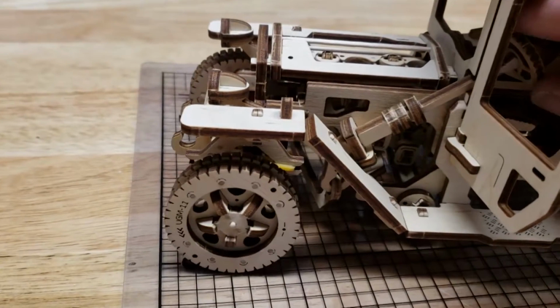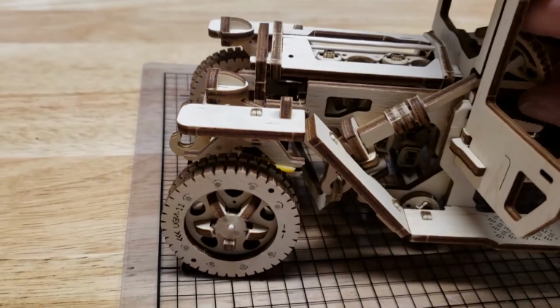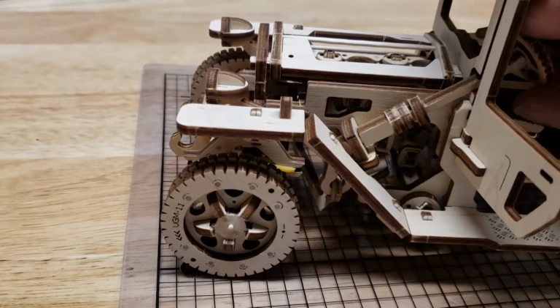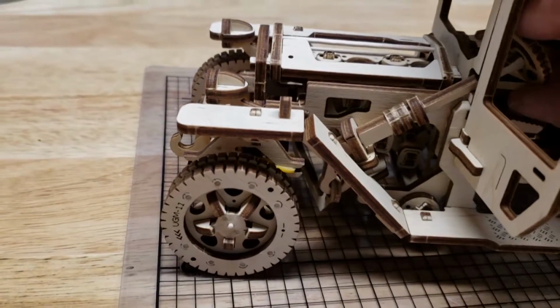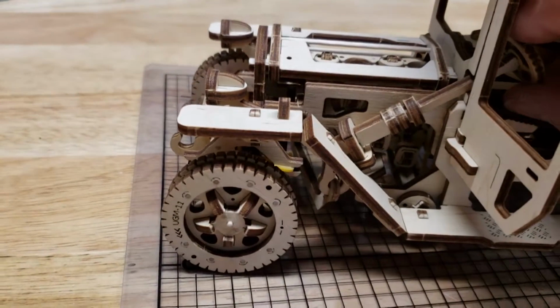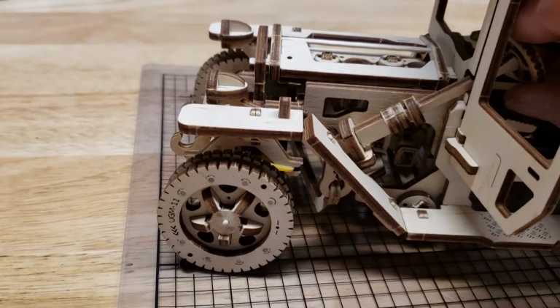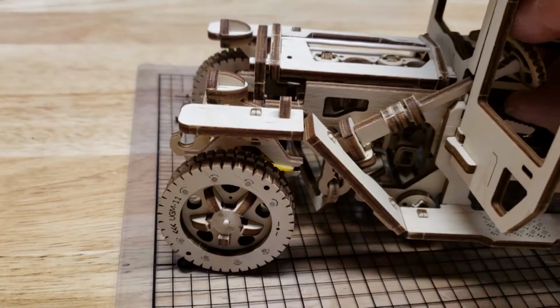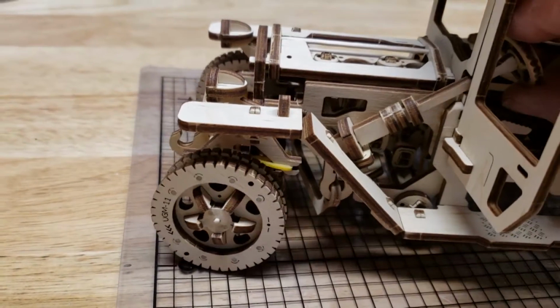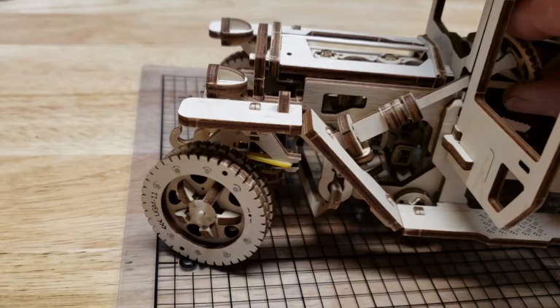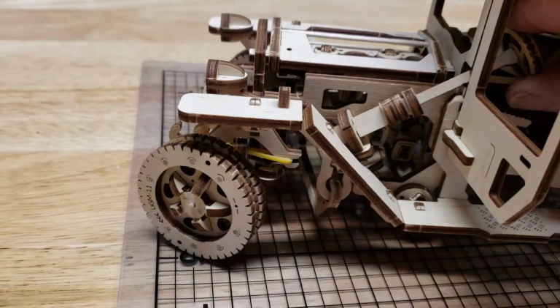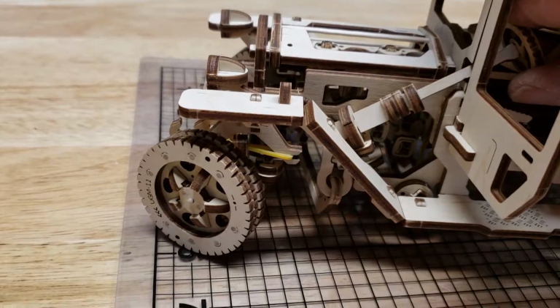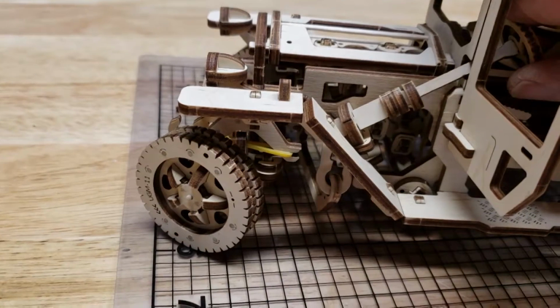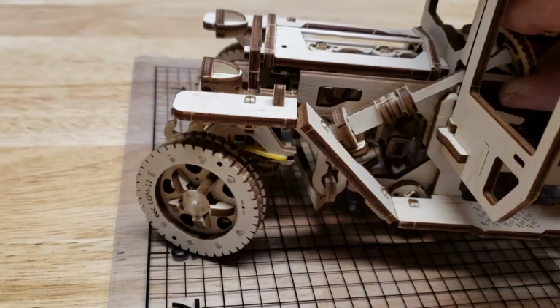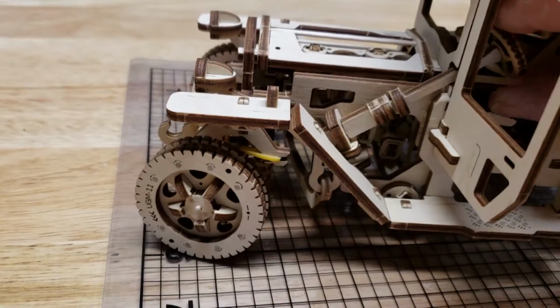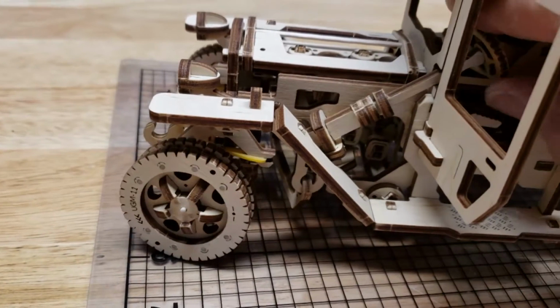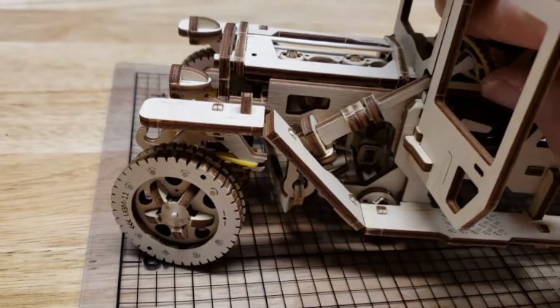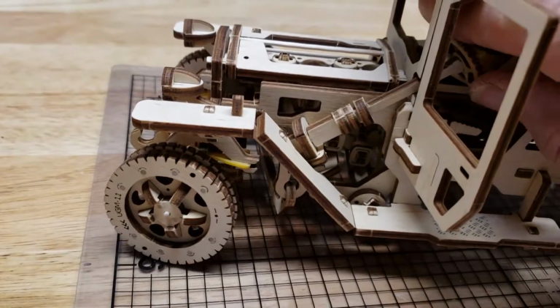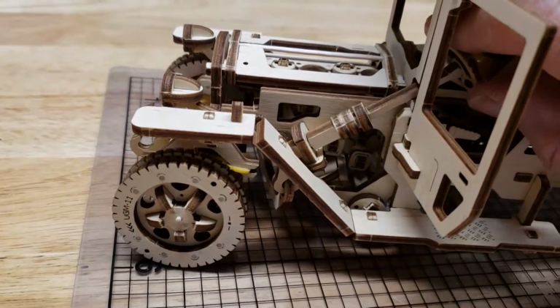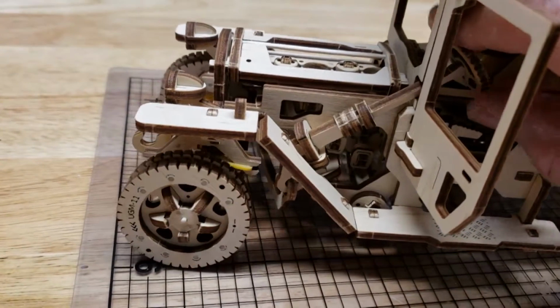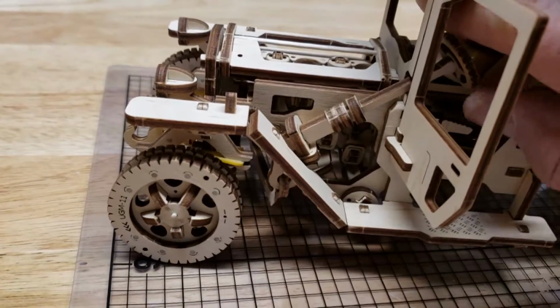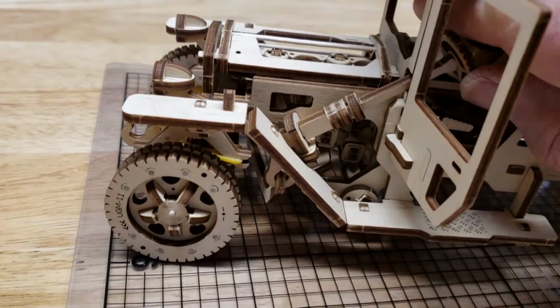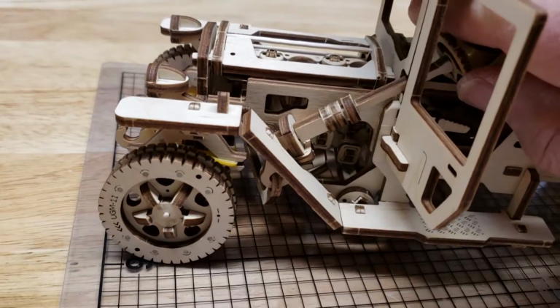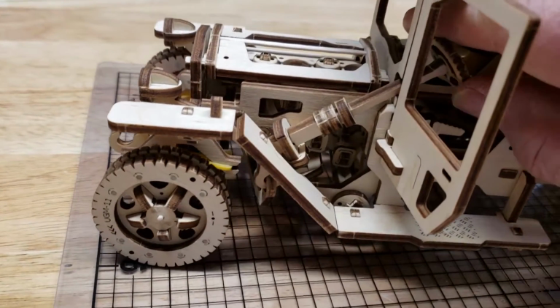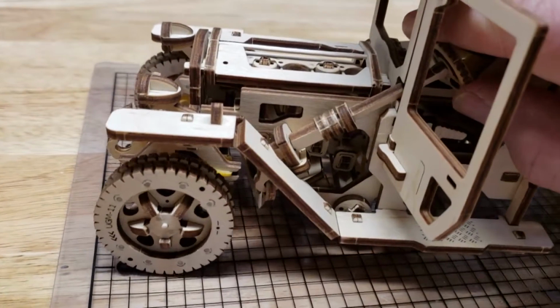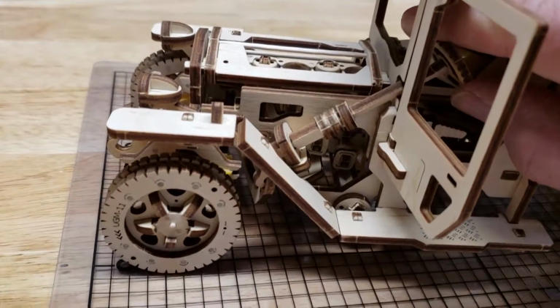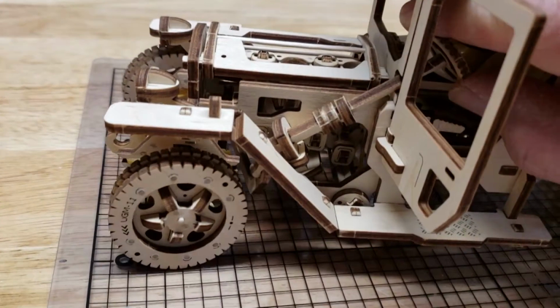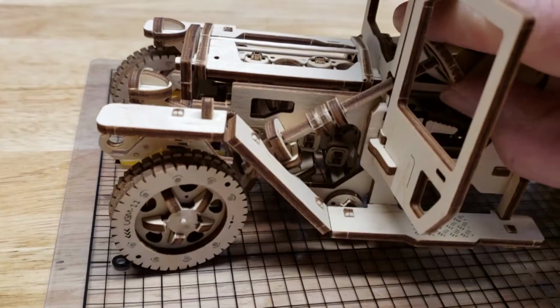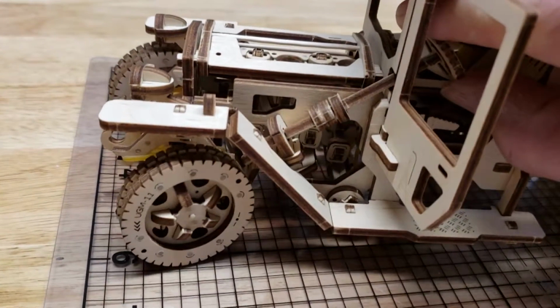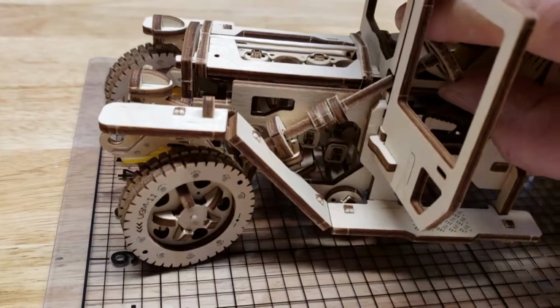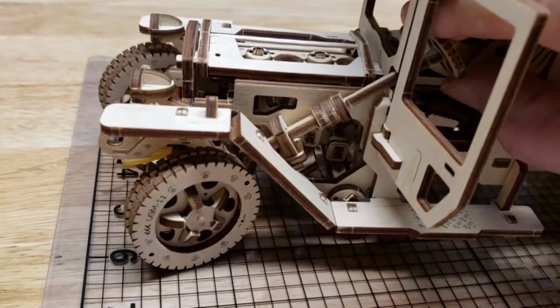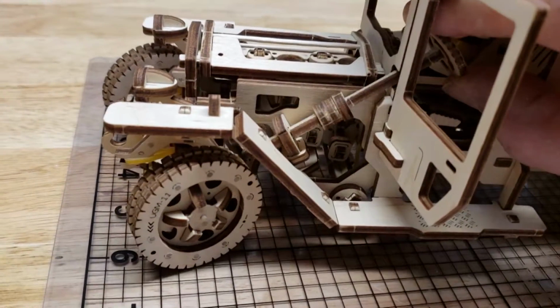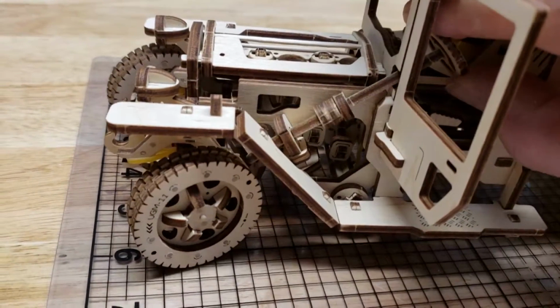Turning the steering wheel turns the front wheels. In neutral, pressing the gas pedal speeds up the engine and pistons.